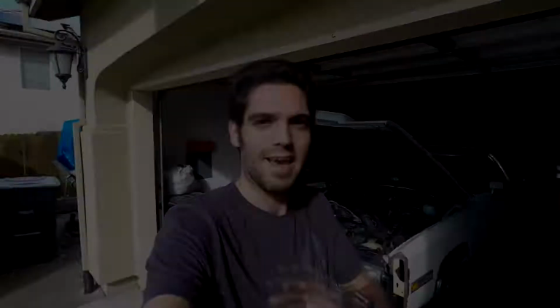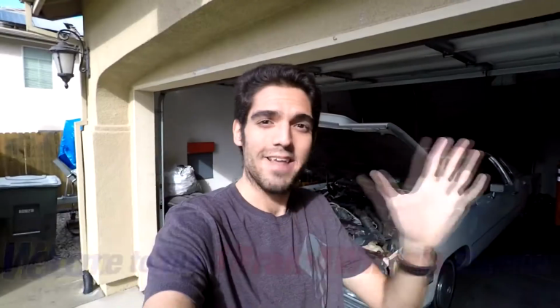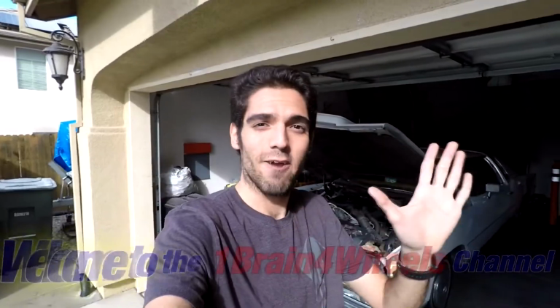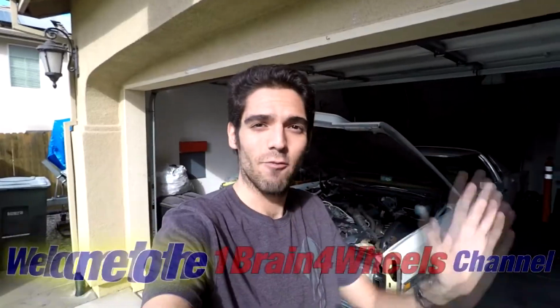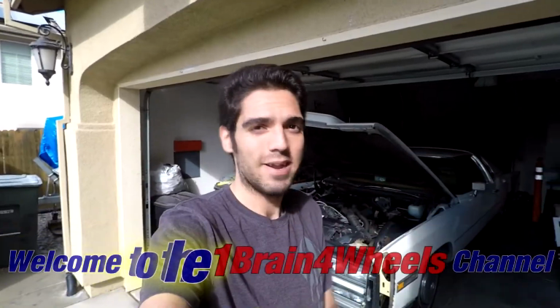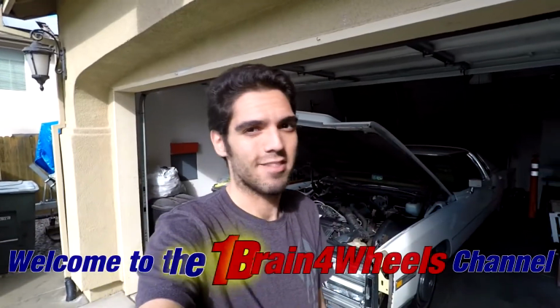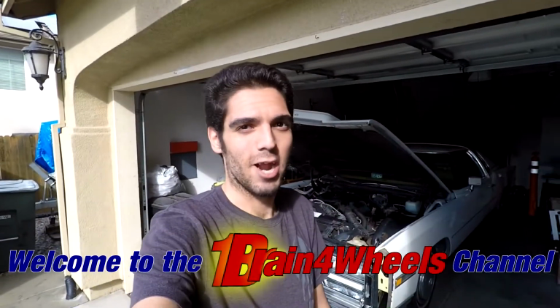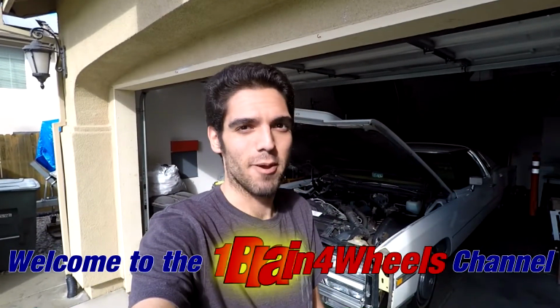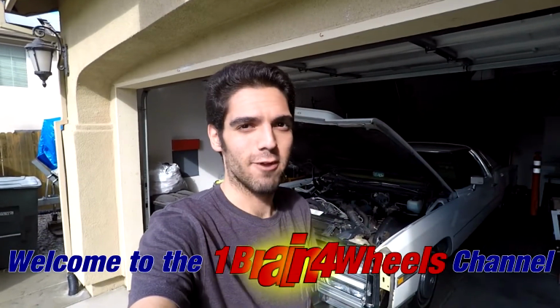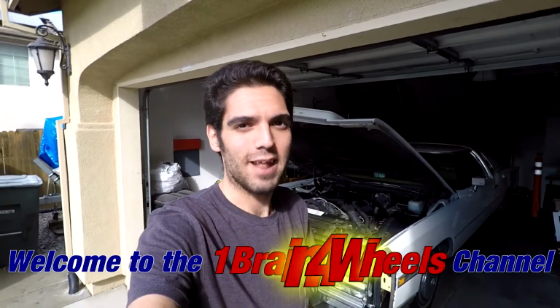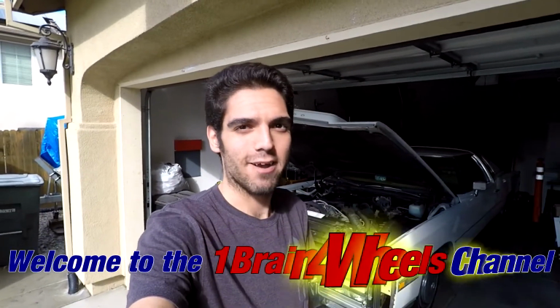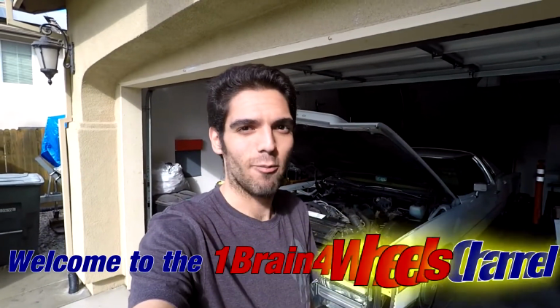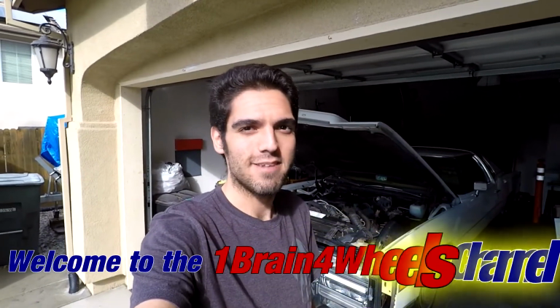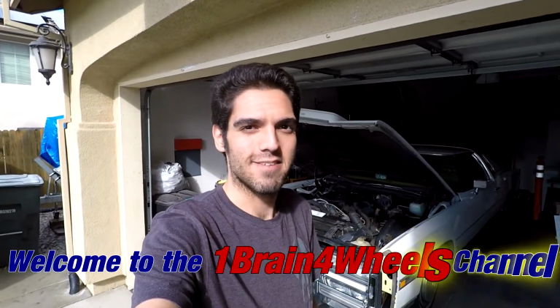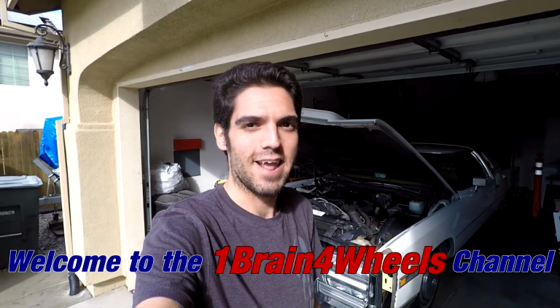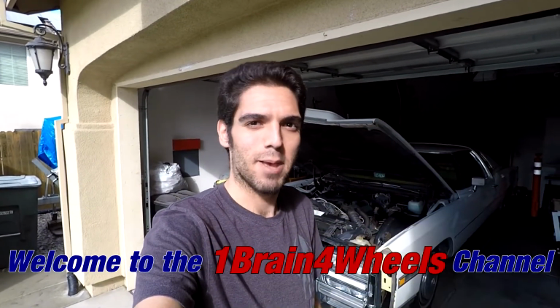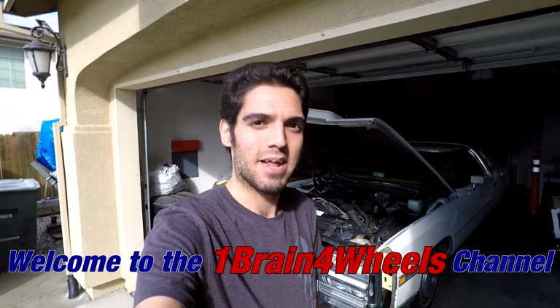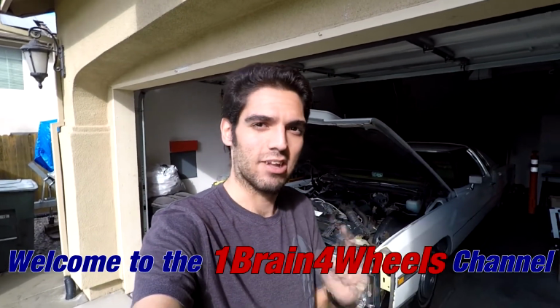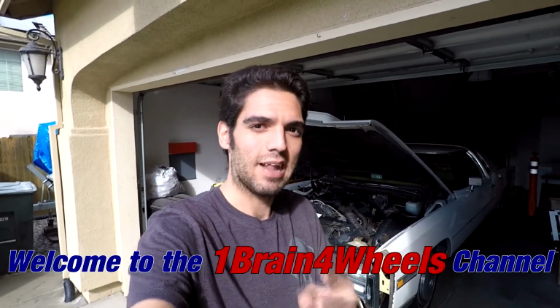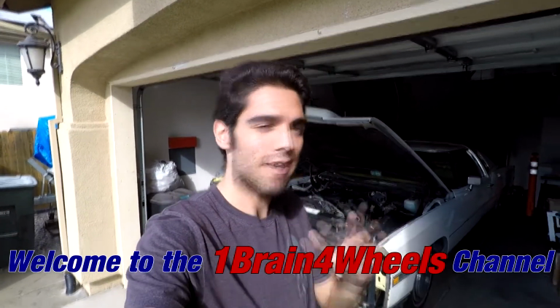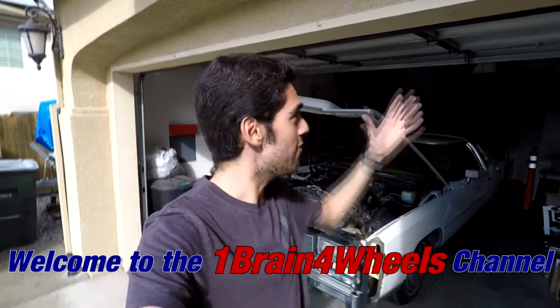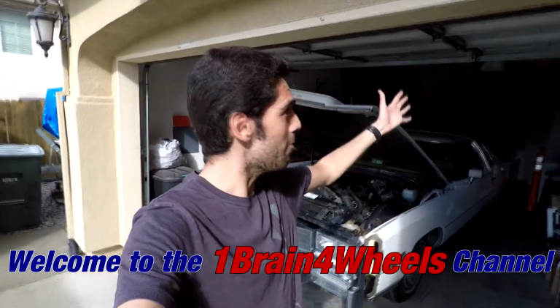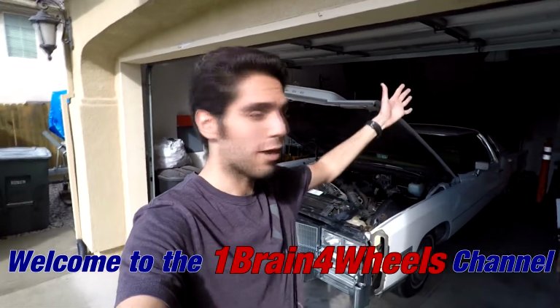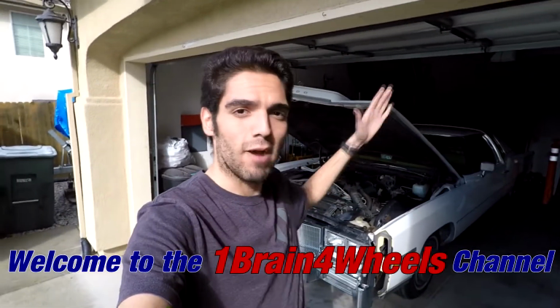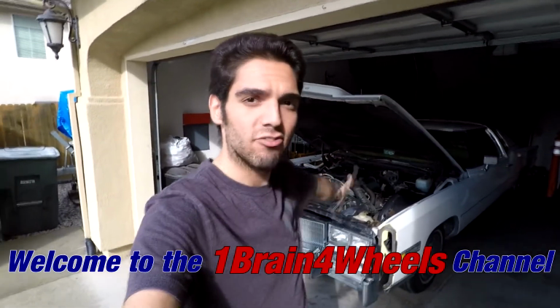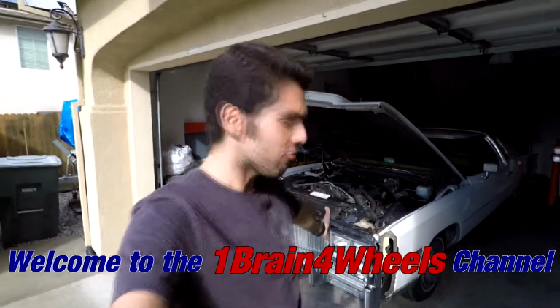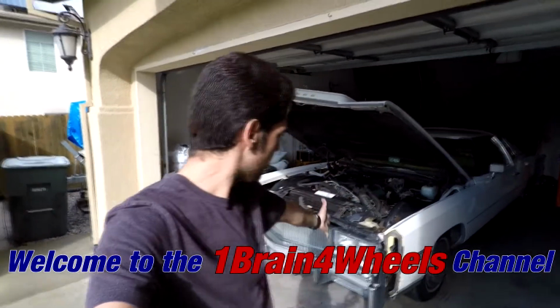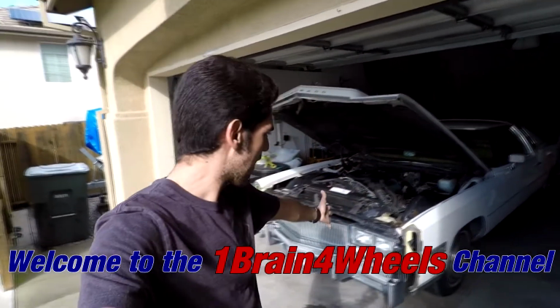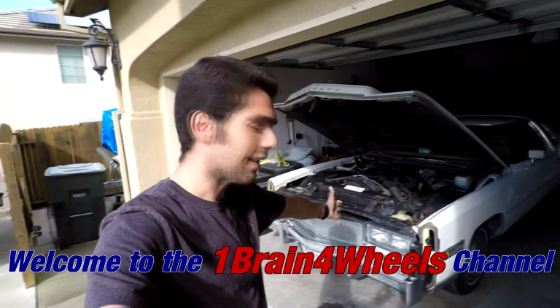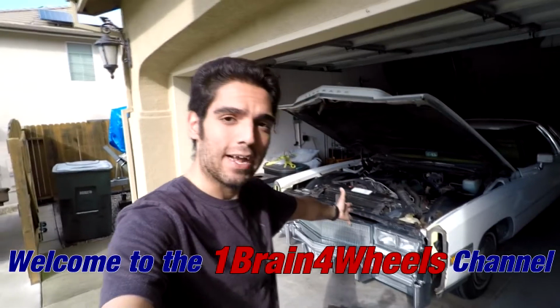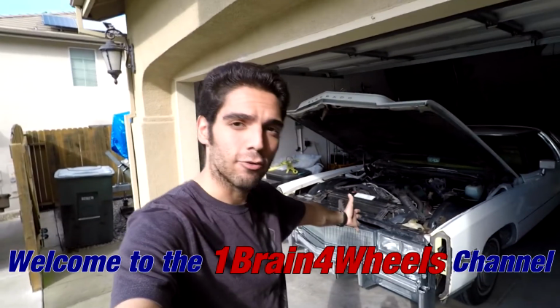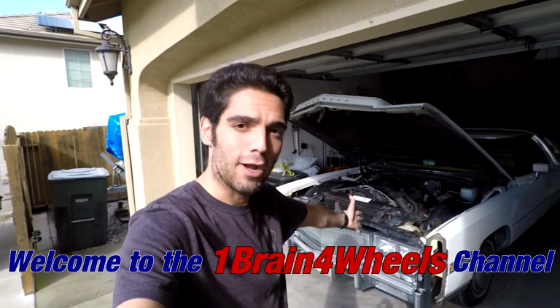Hey there, everyone. It's the GearBear here, like always, and today I'm coming at you live from my garage in front of the Cadillac Eldorado.